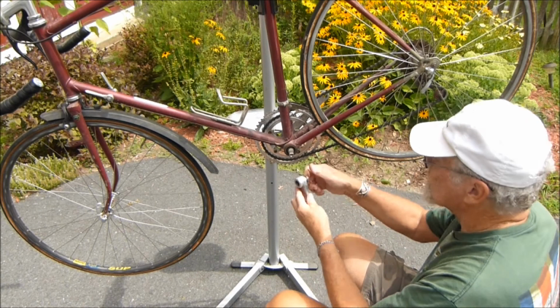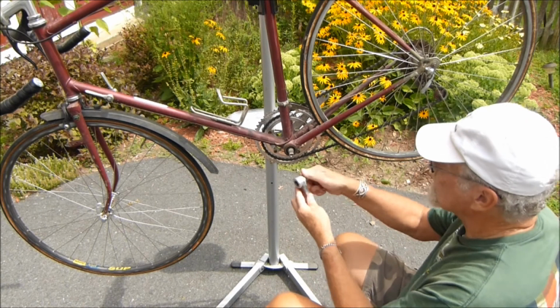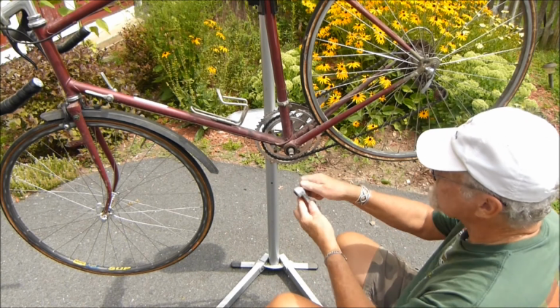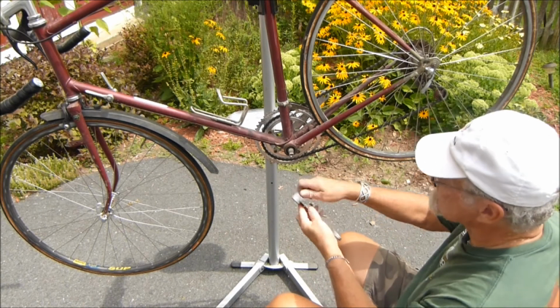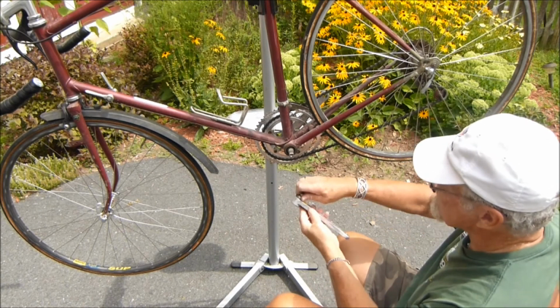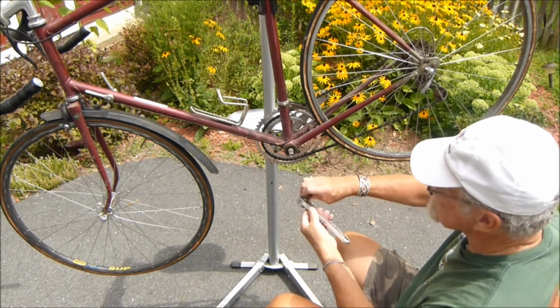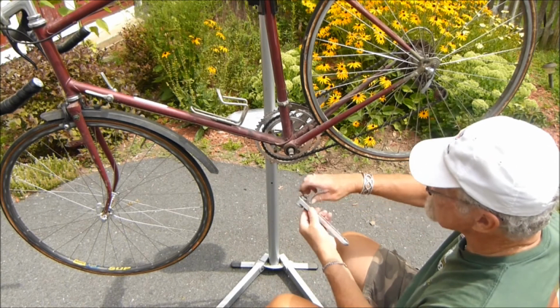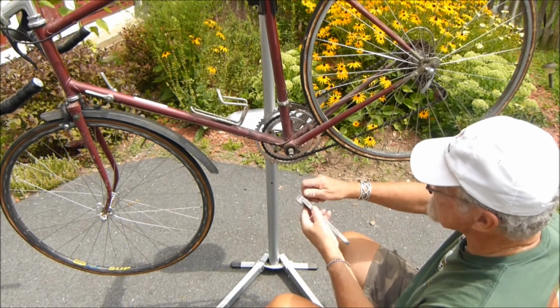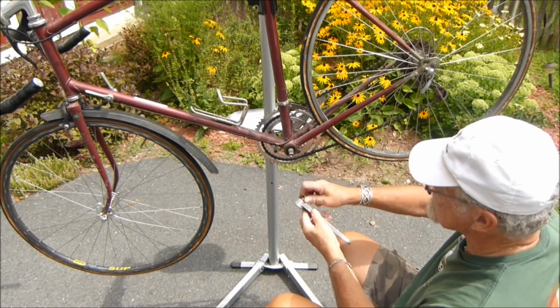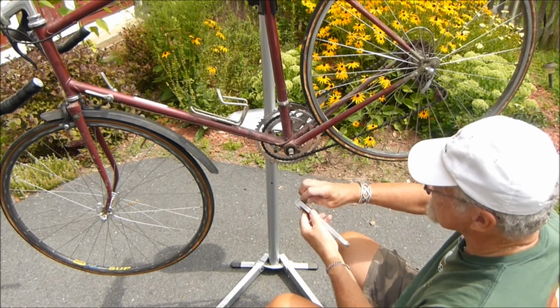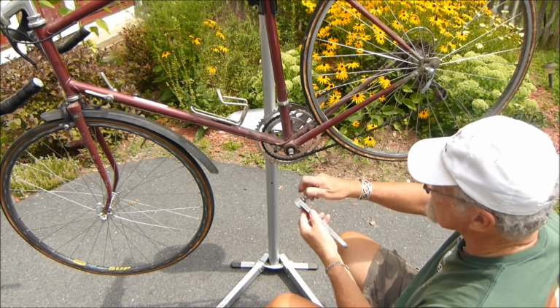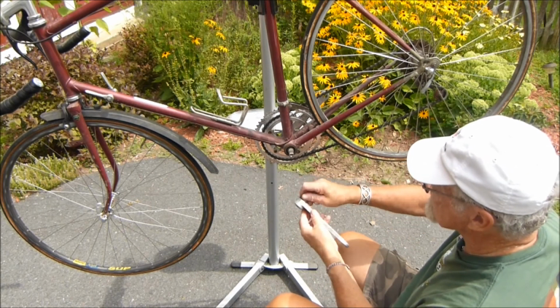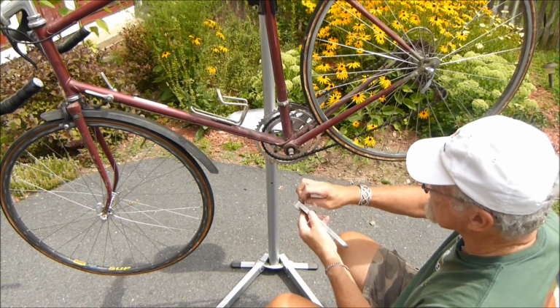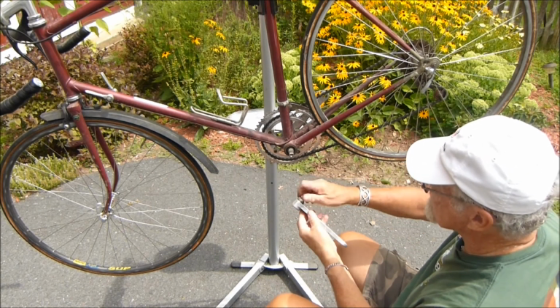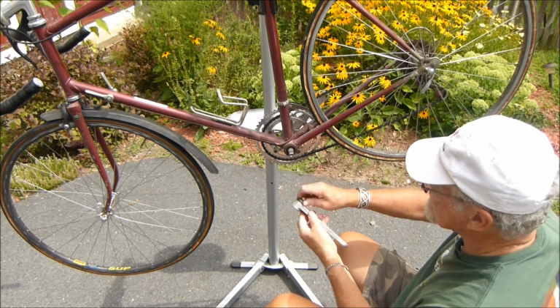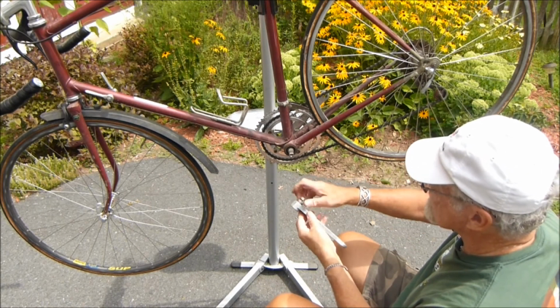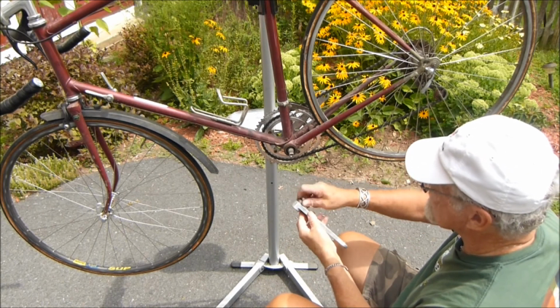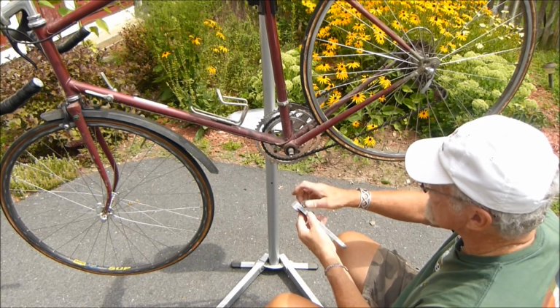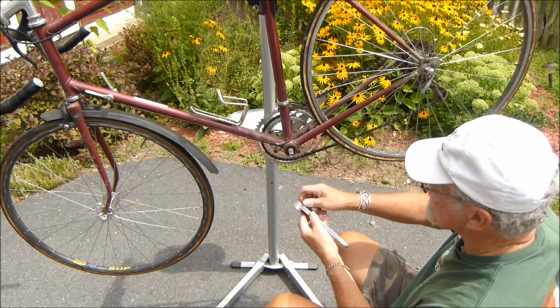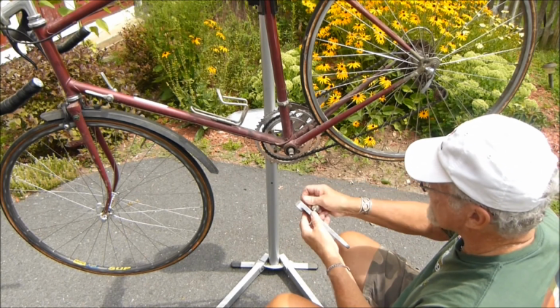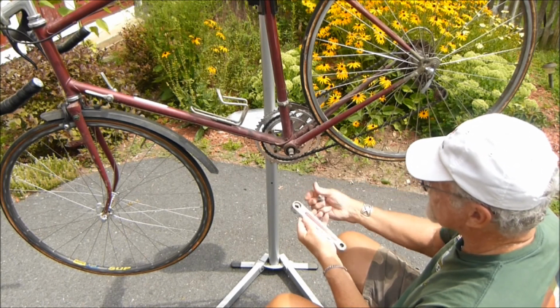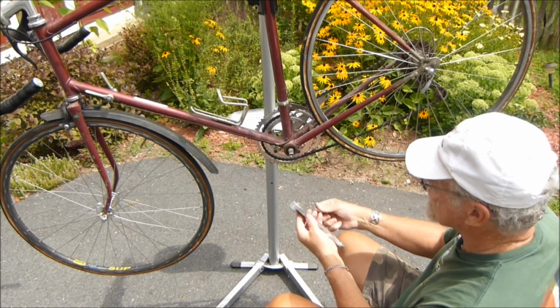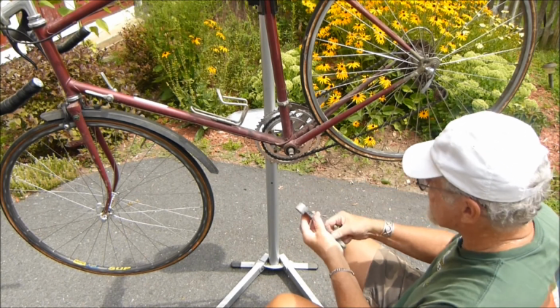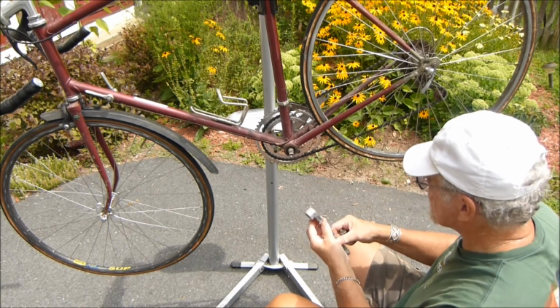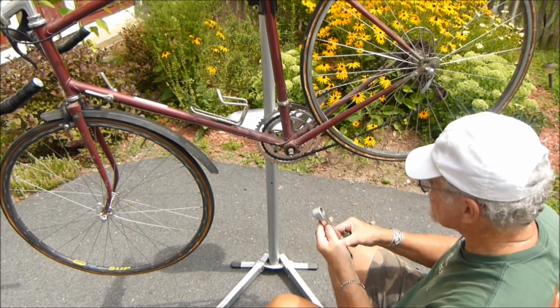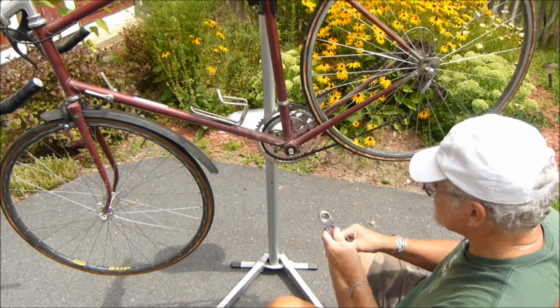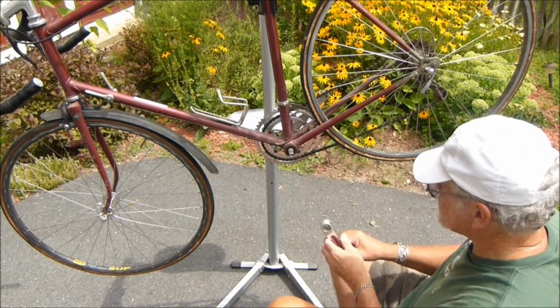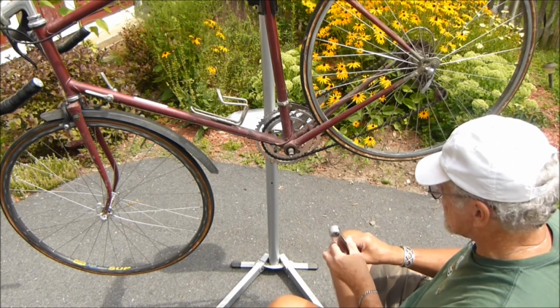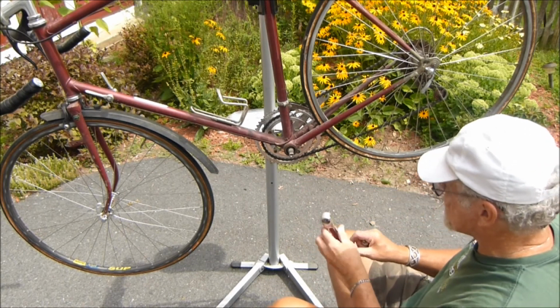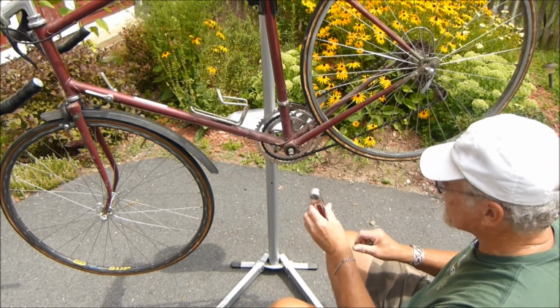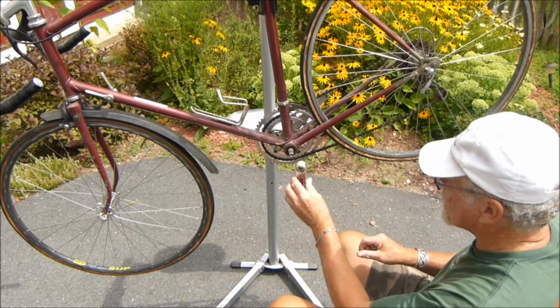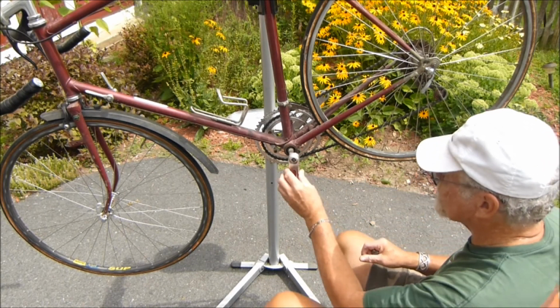Then you take this out of the crank arm. There you go.